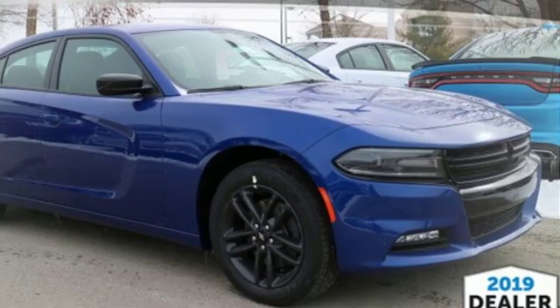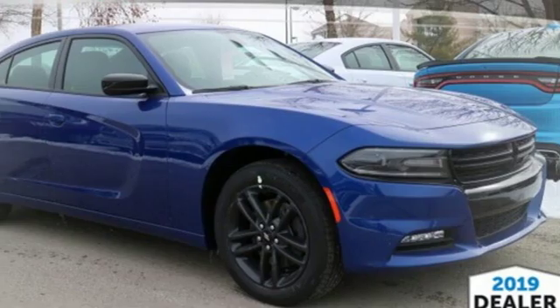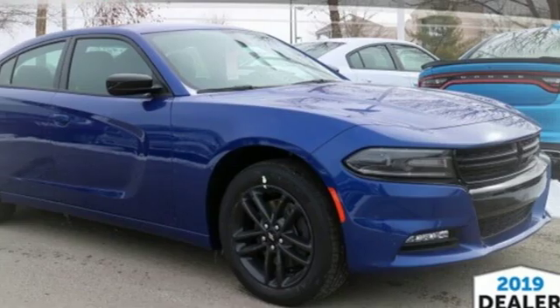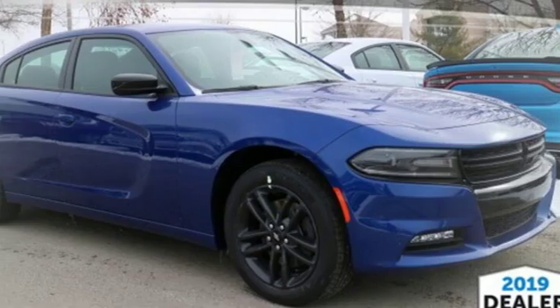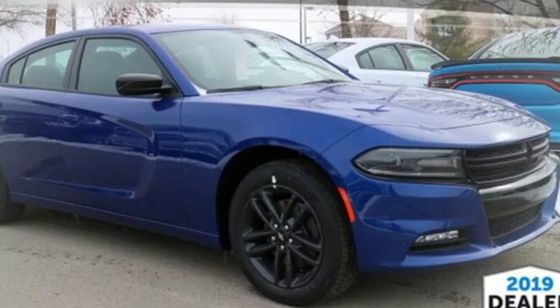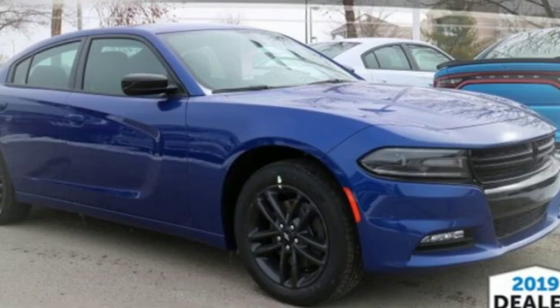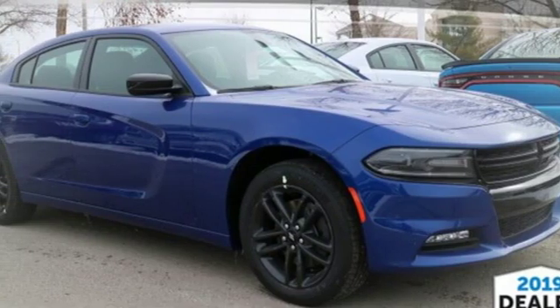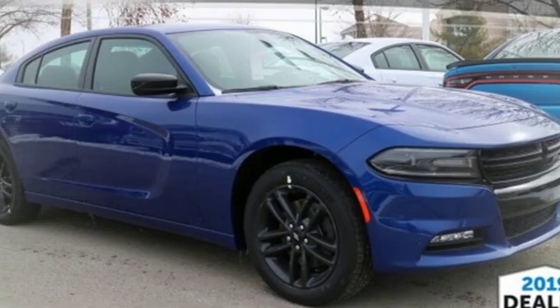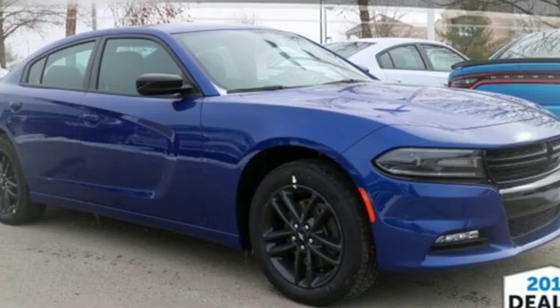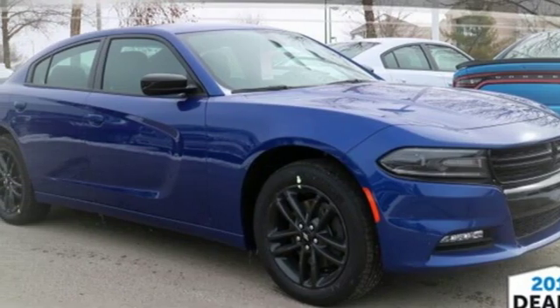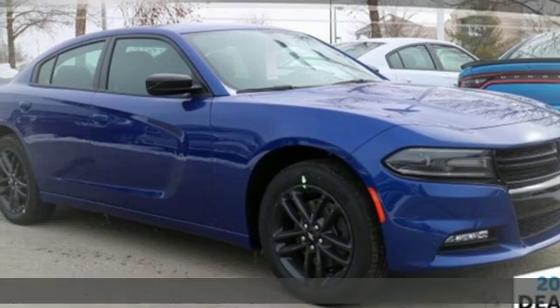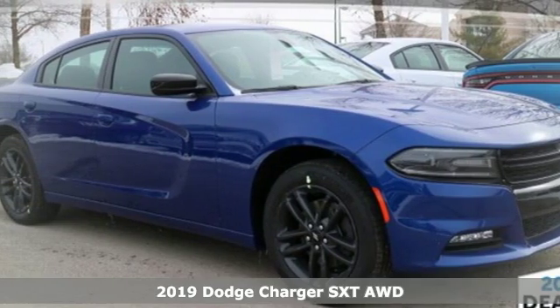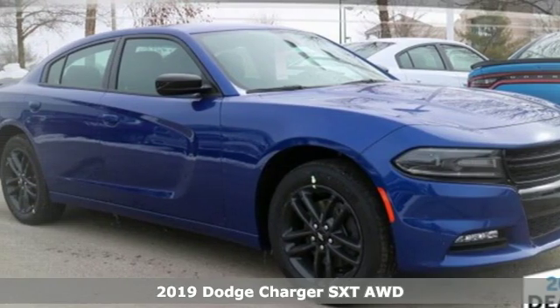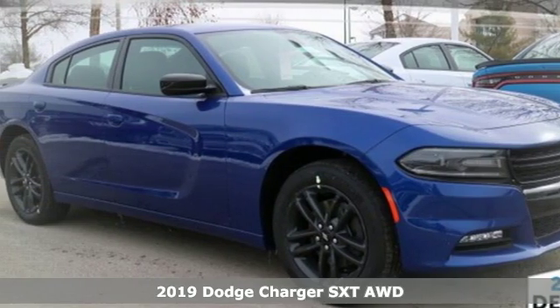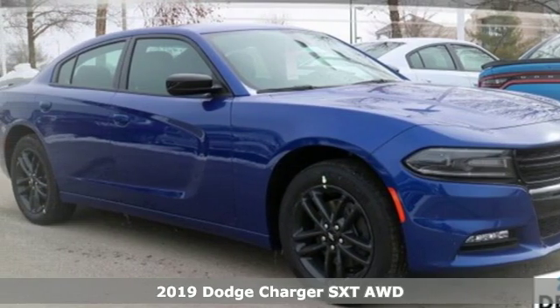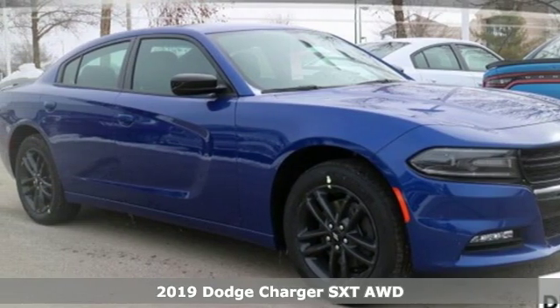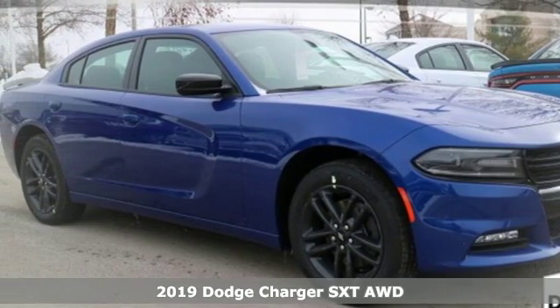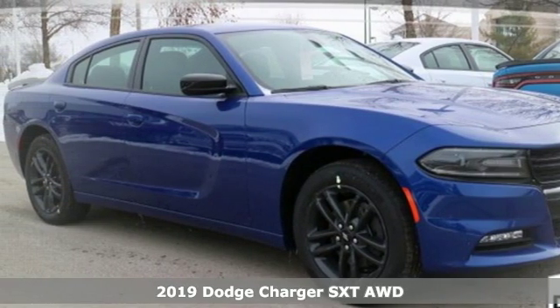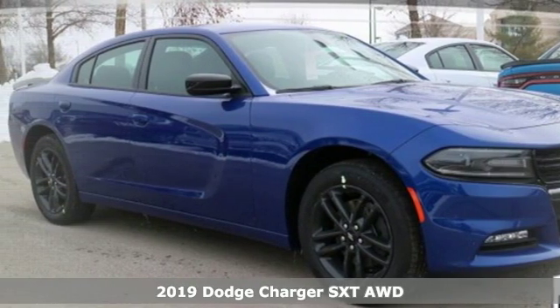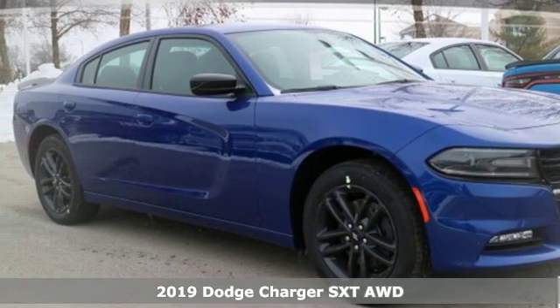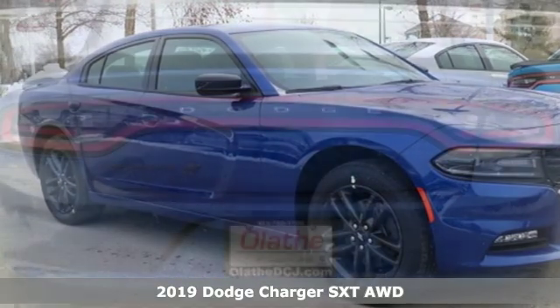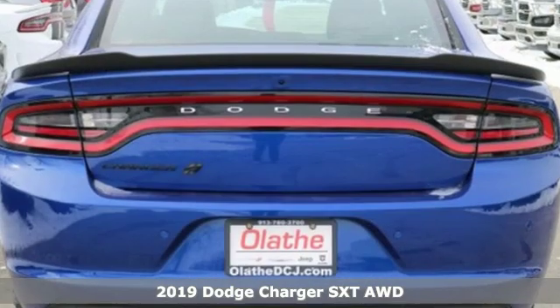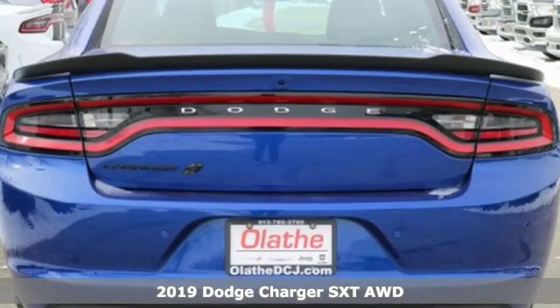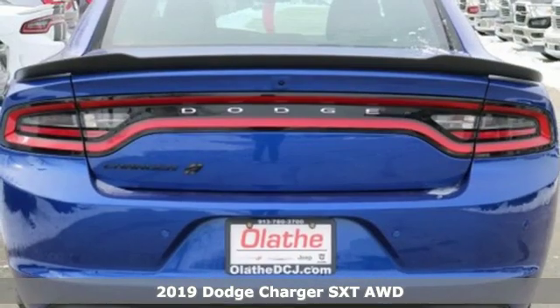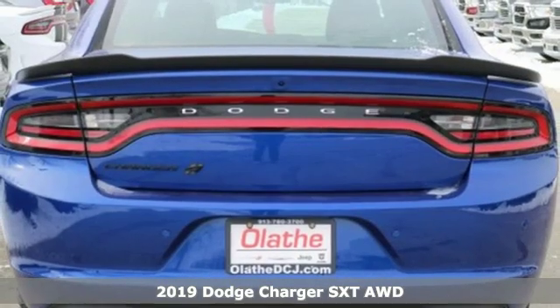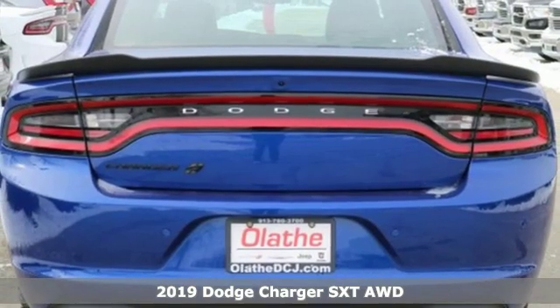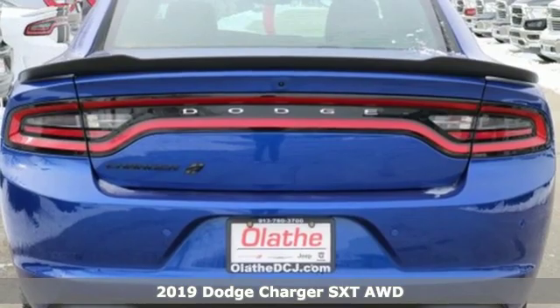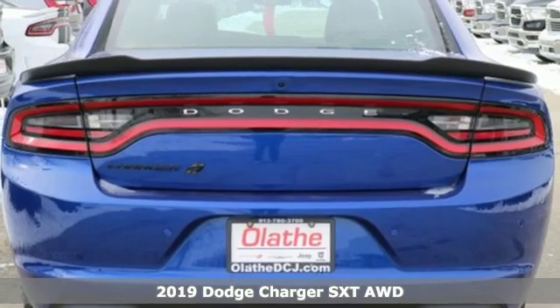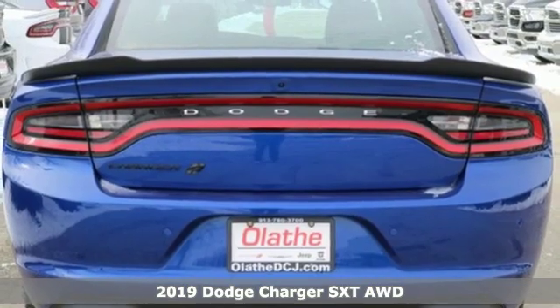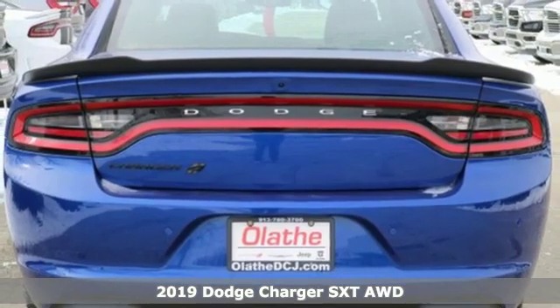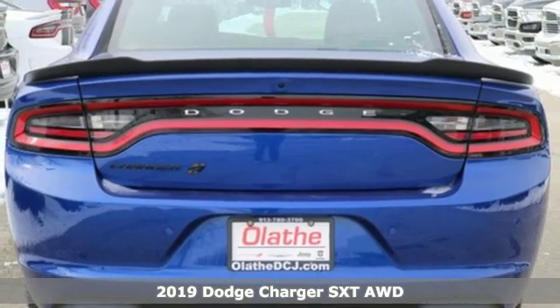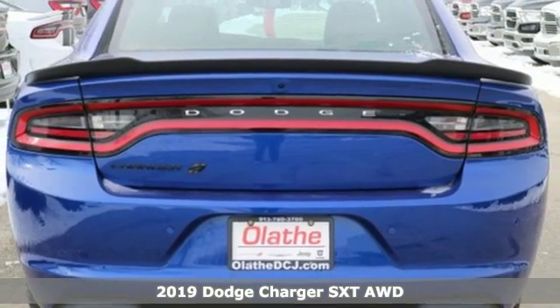It's a new 2019 Dodge Charger. Power, performance, passion. It's a Dodge.